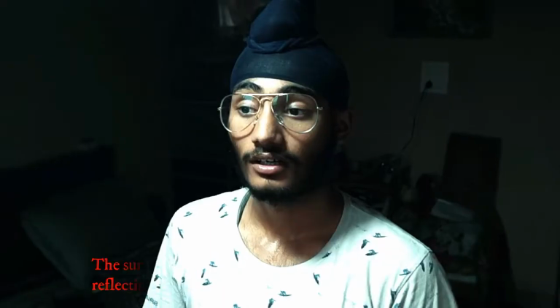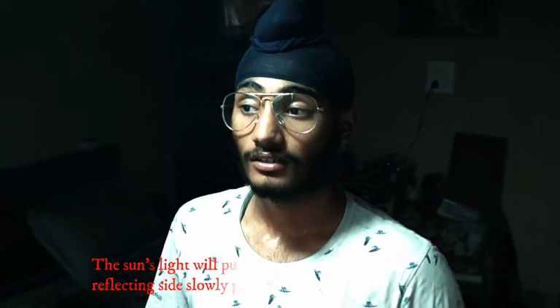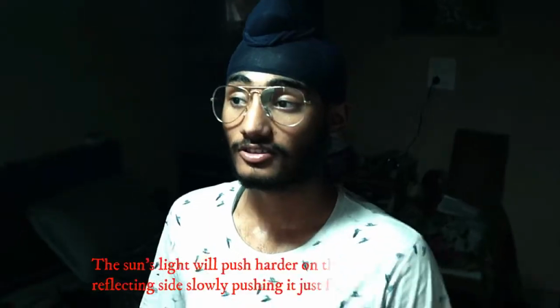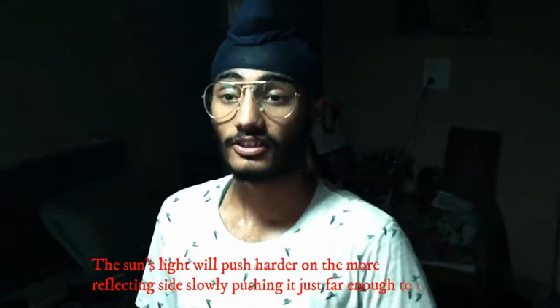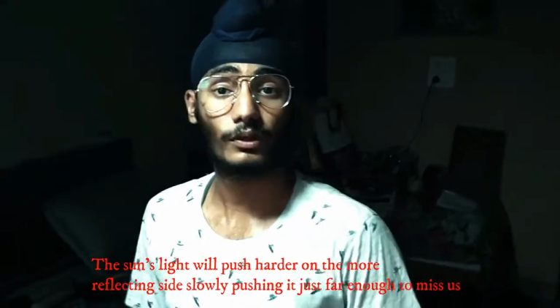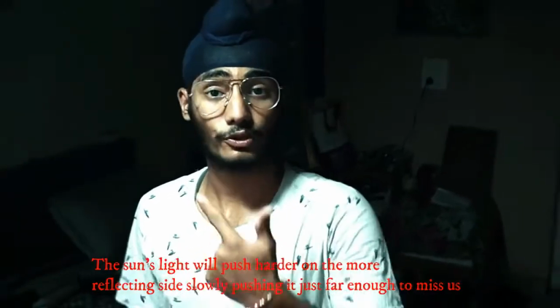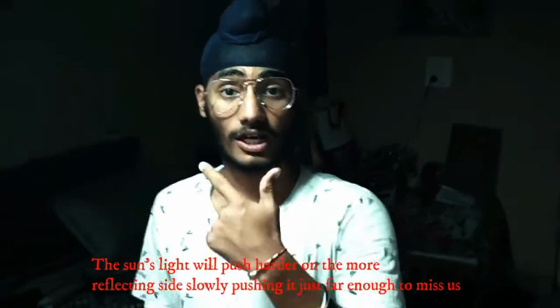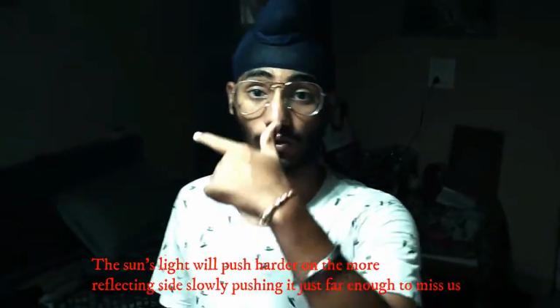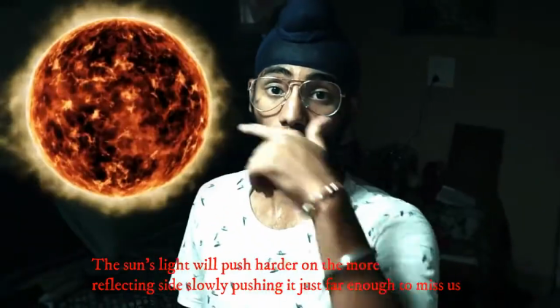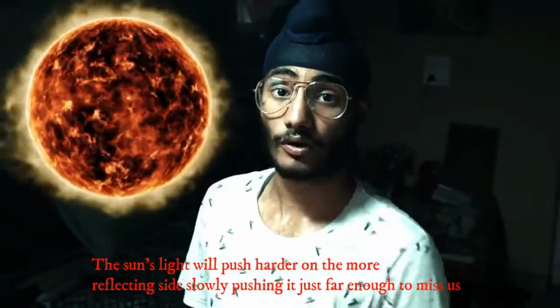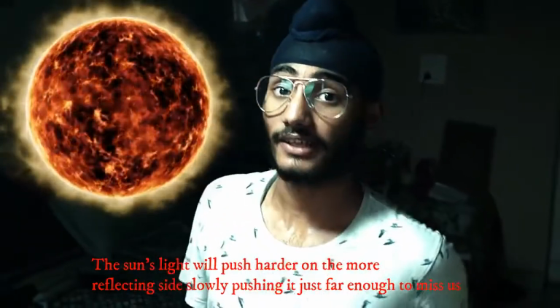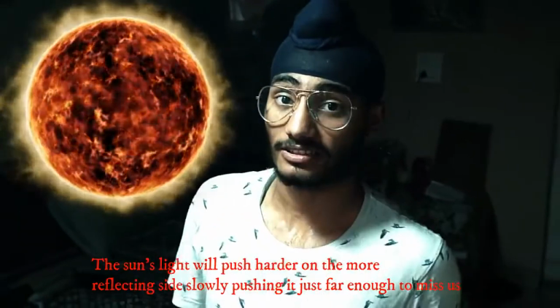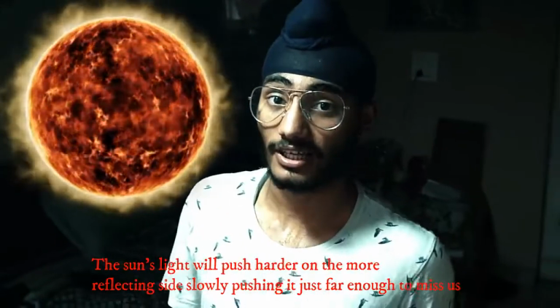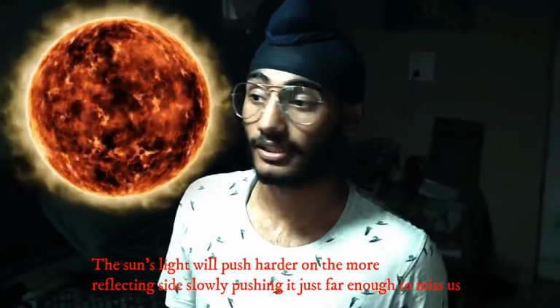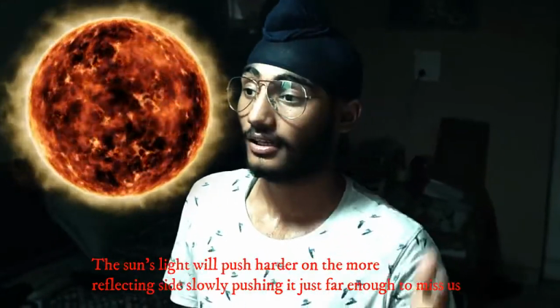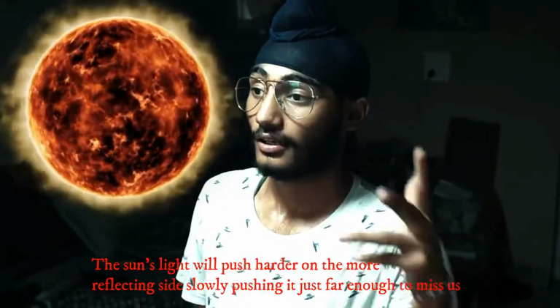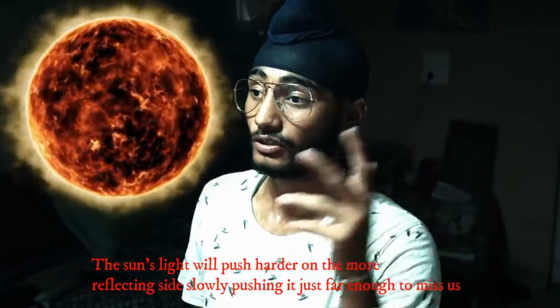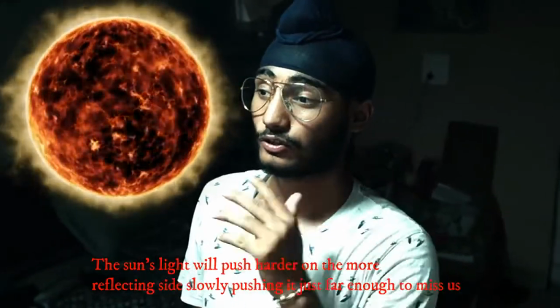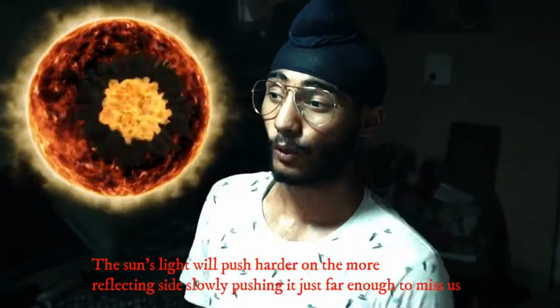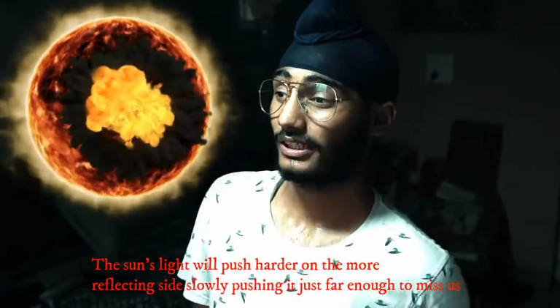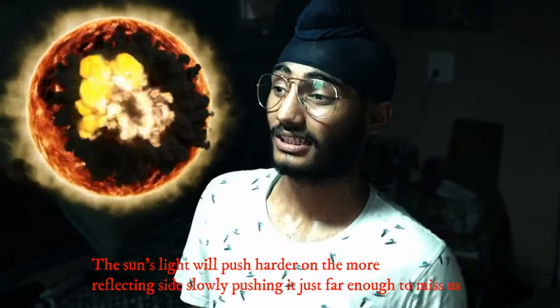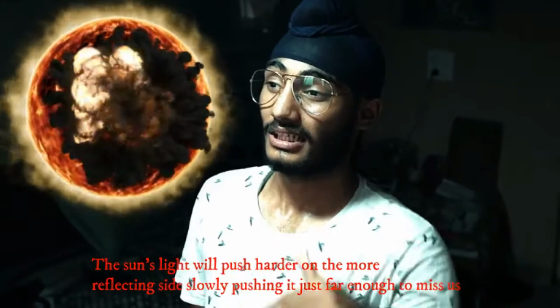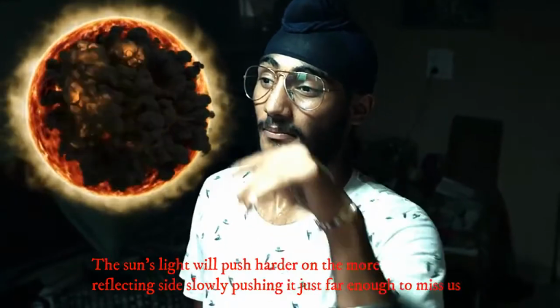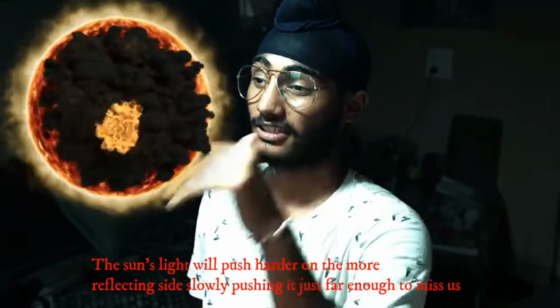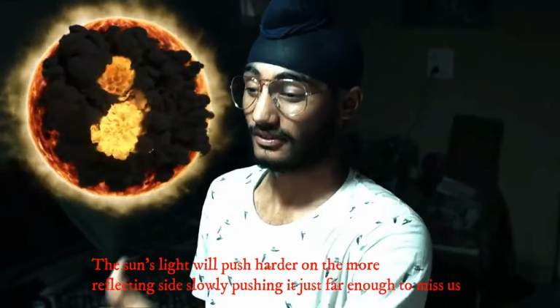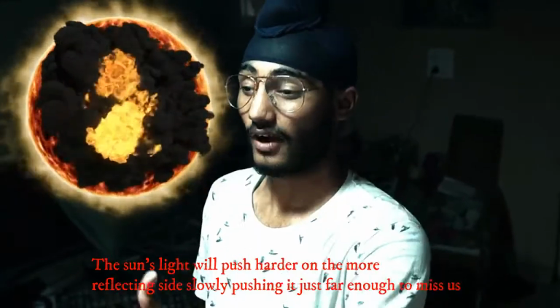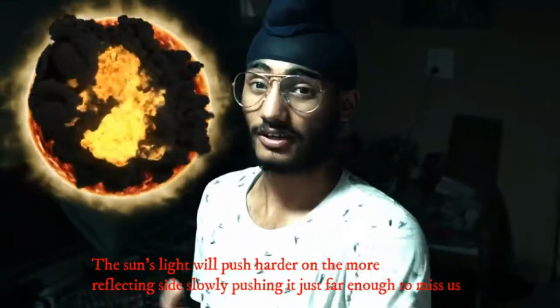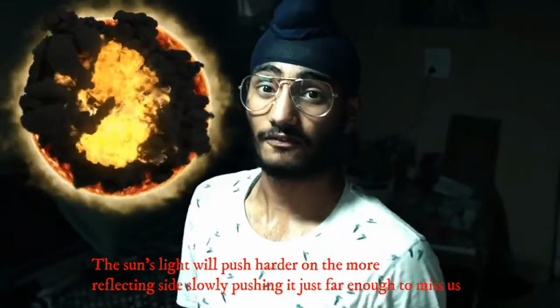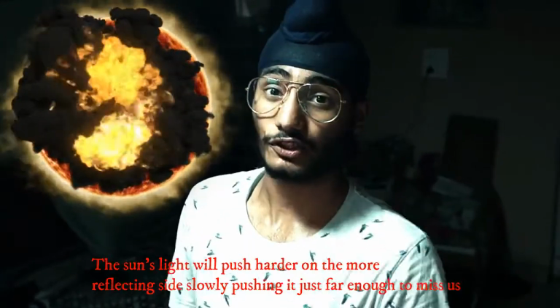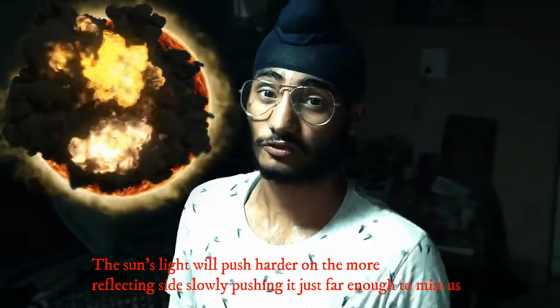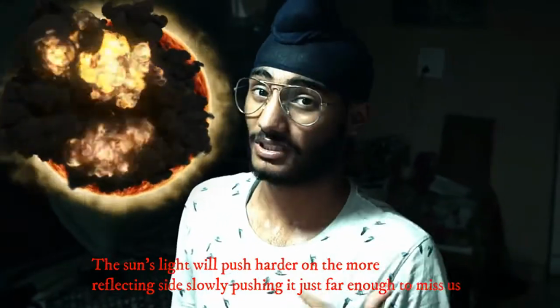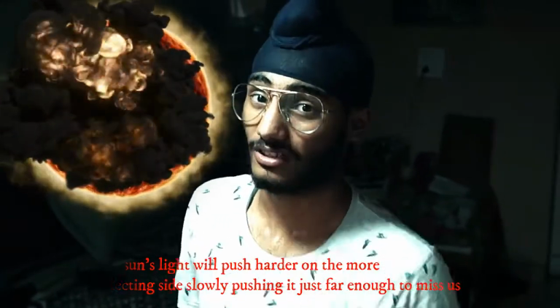The sunlight will push harder on the more reflective side, which slowly makes it drift far enough to just miss us.